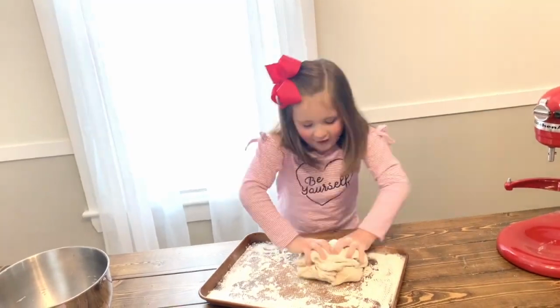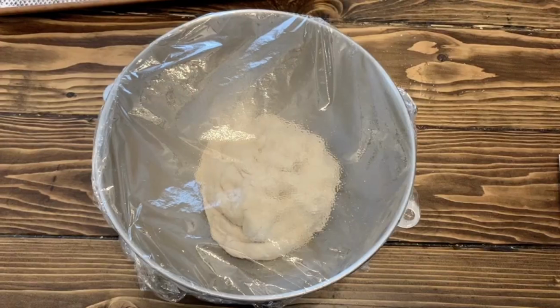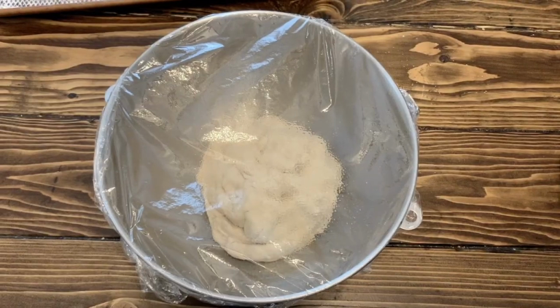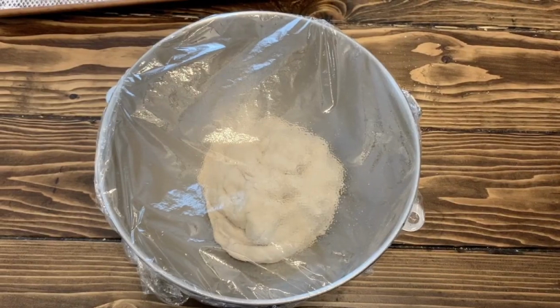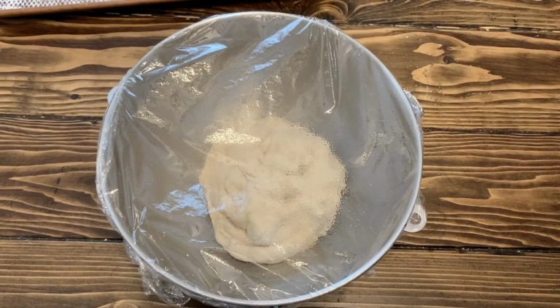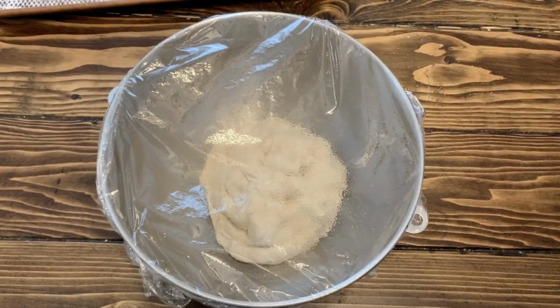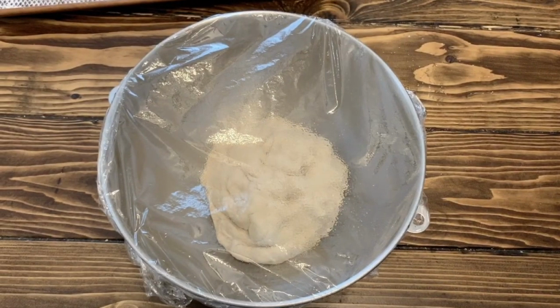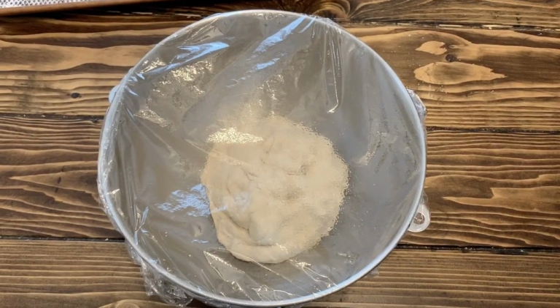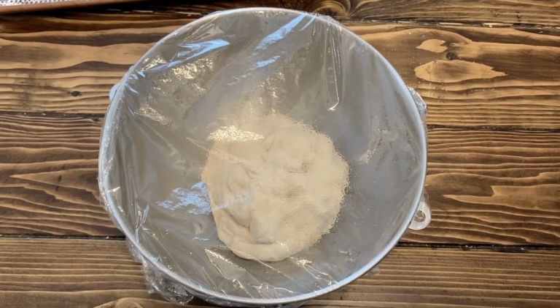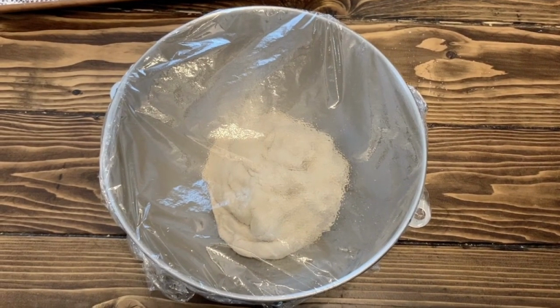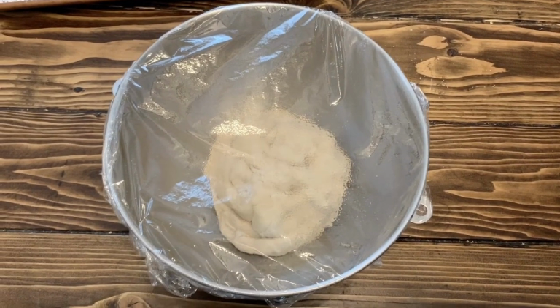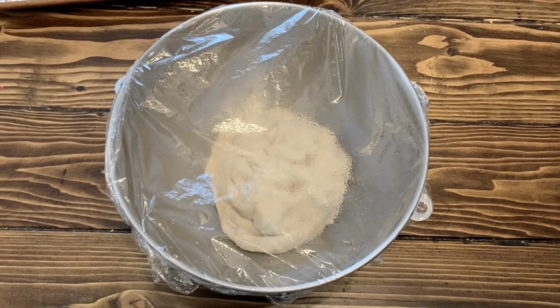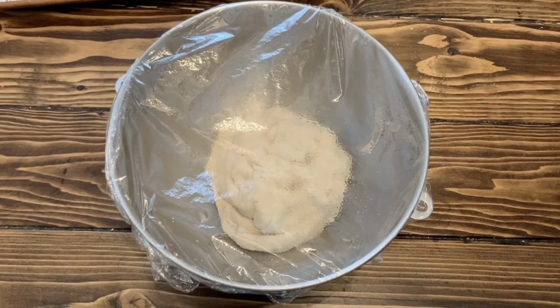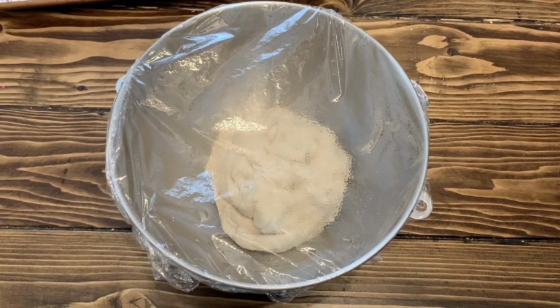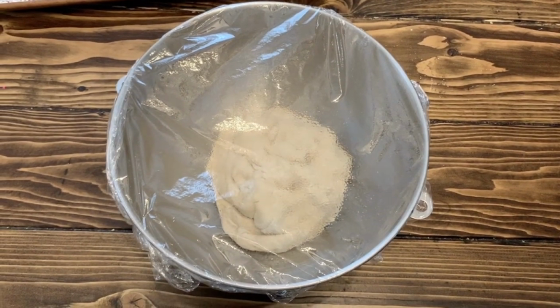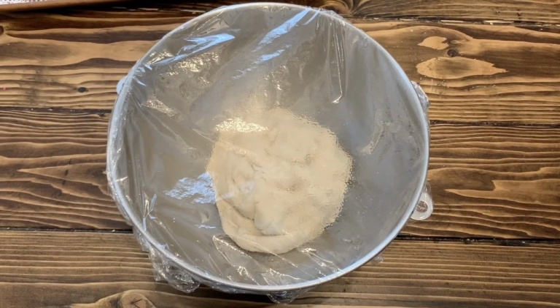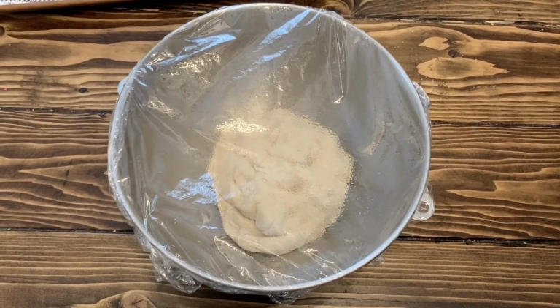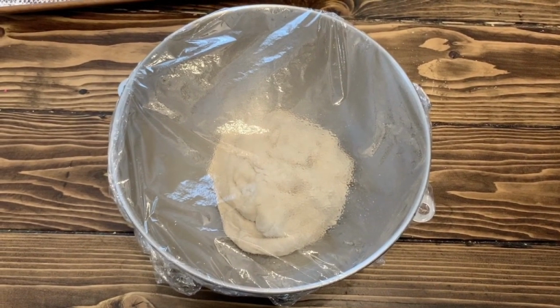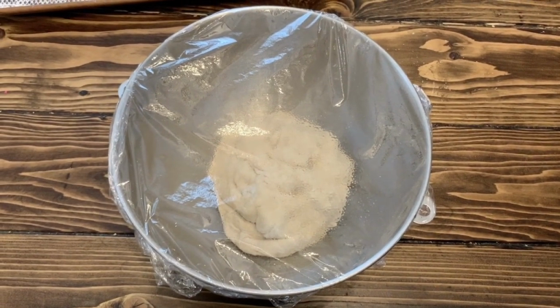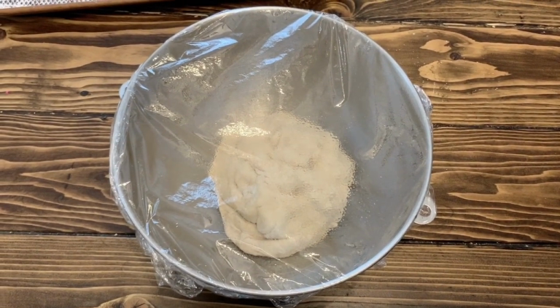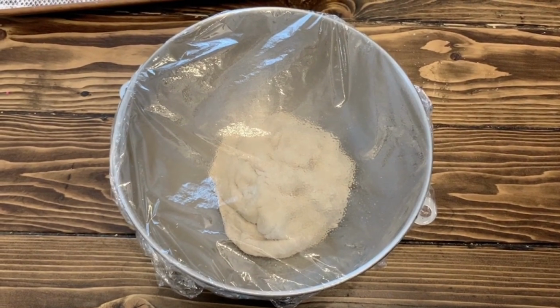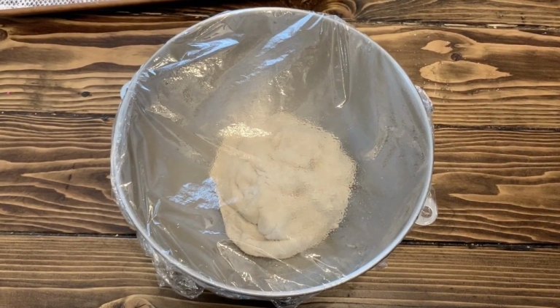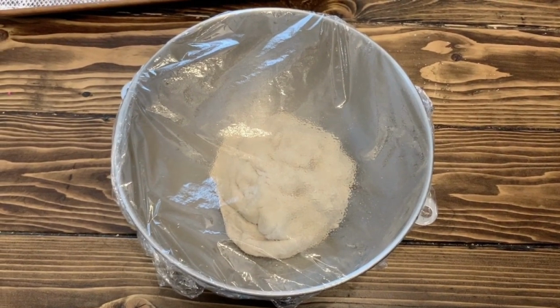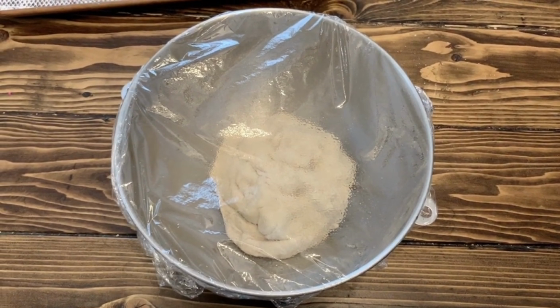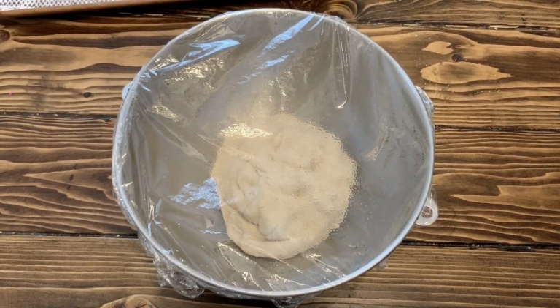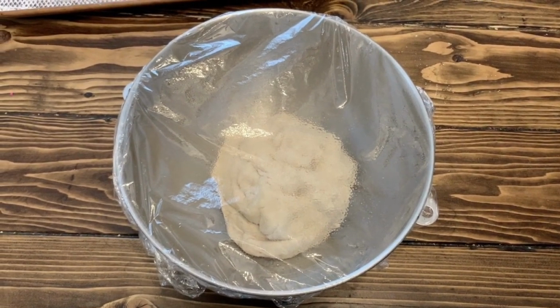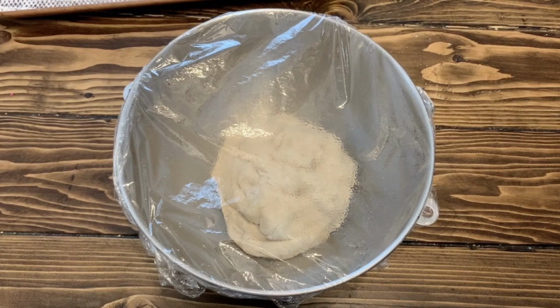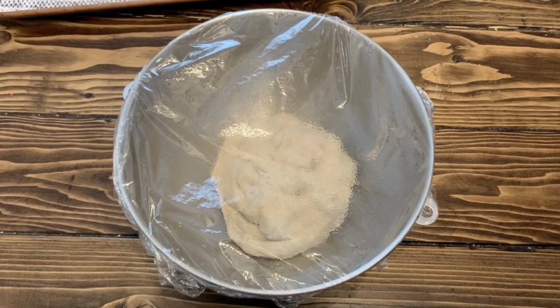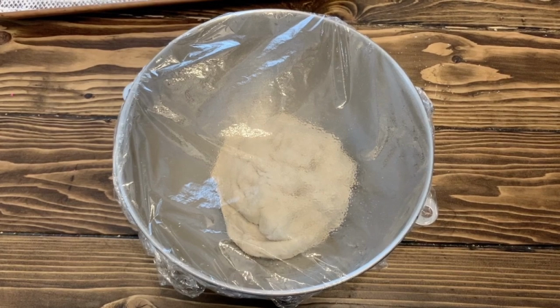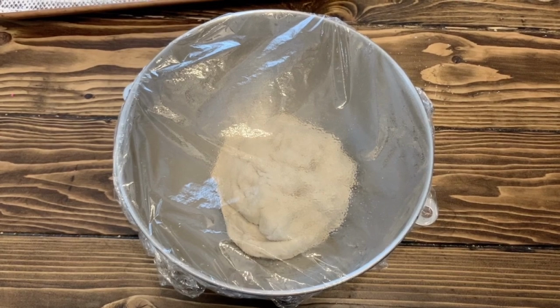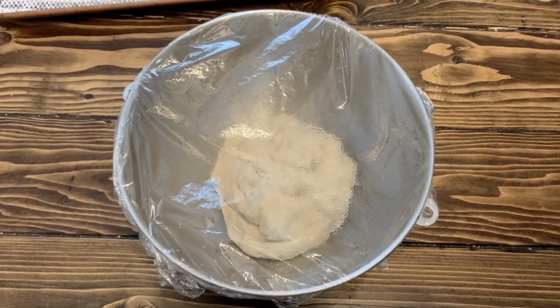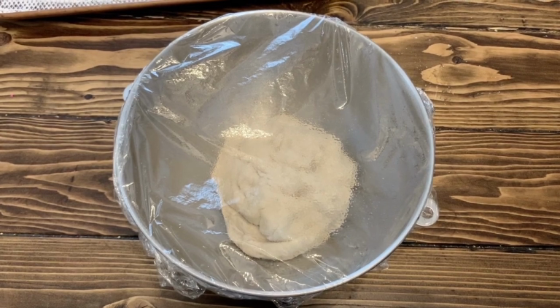So now we're going to let it sit in this bowl and let the yeast and the dough rise for 30 minutes.